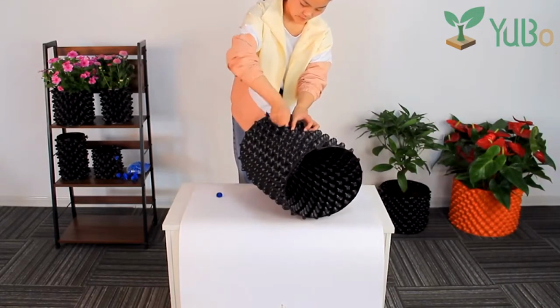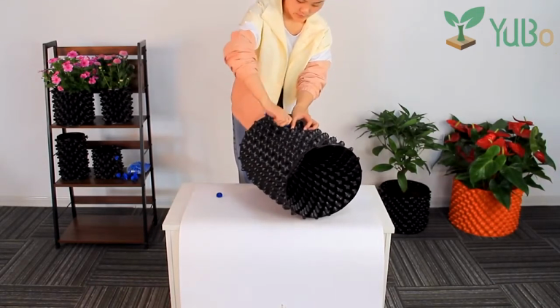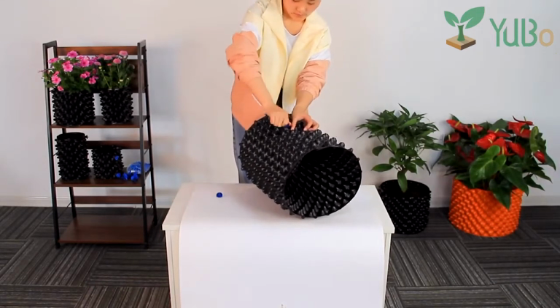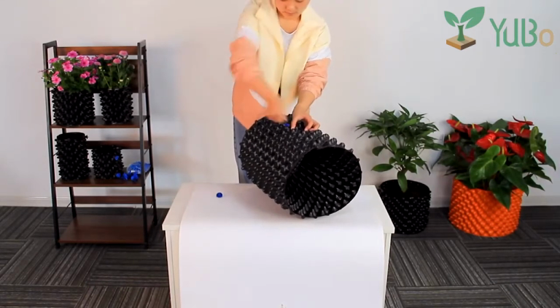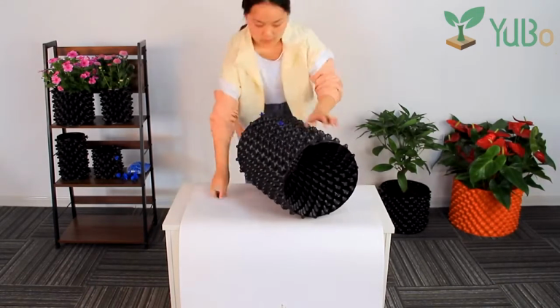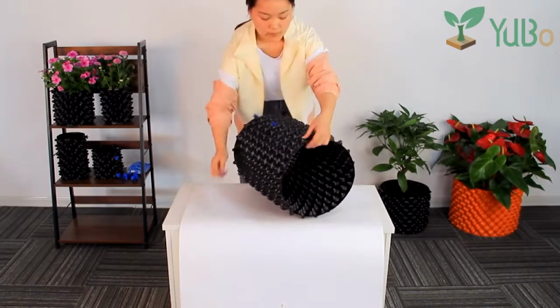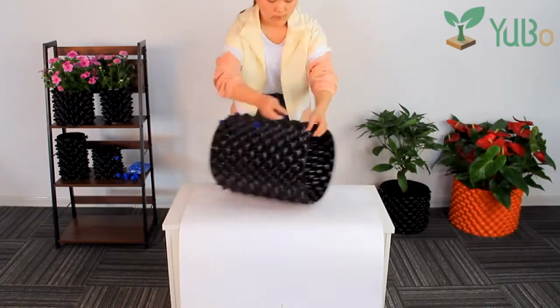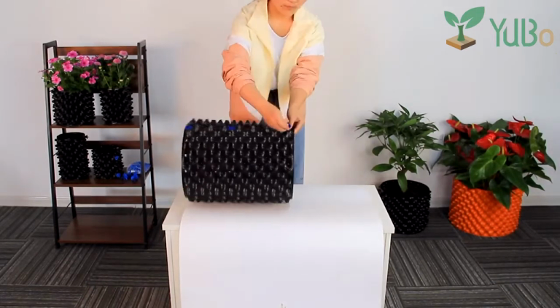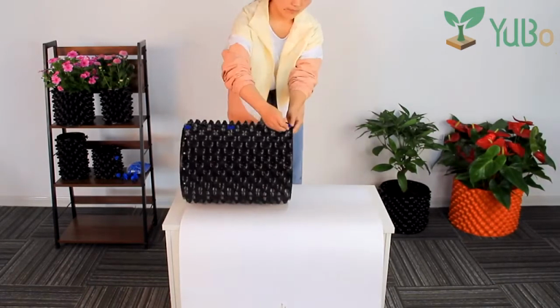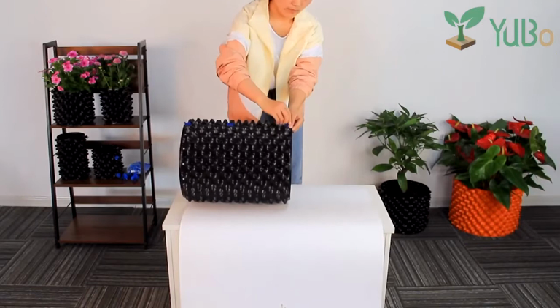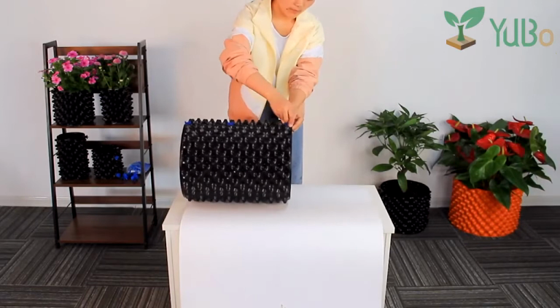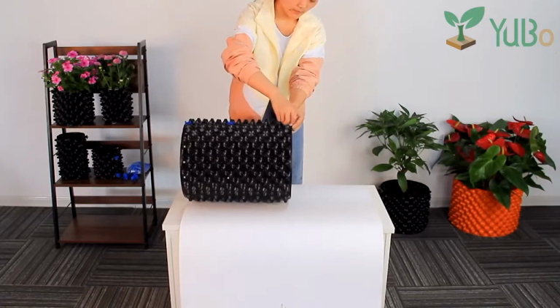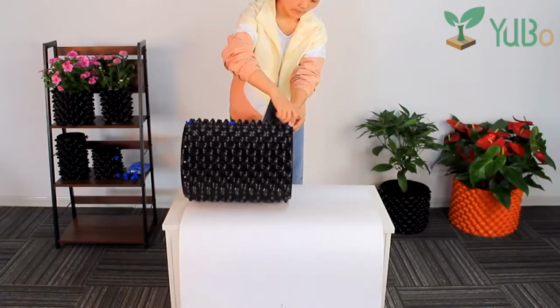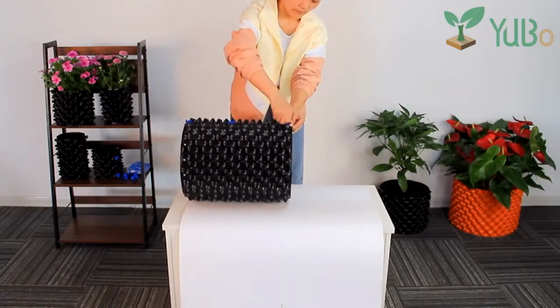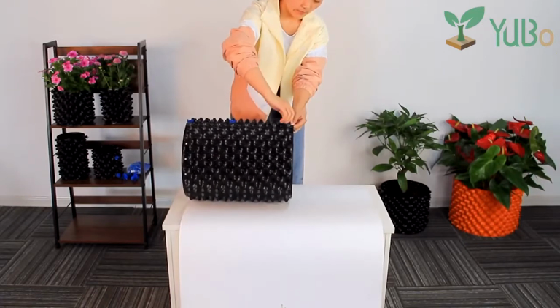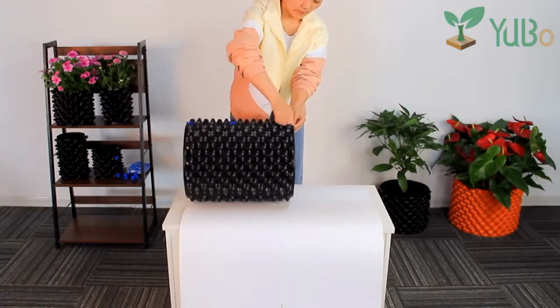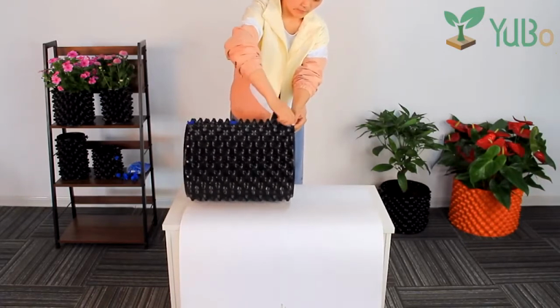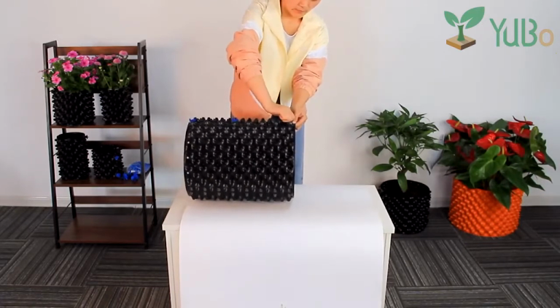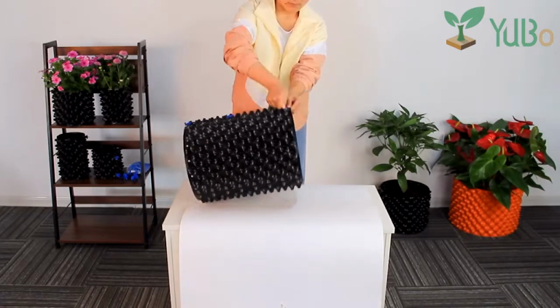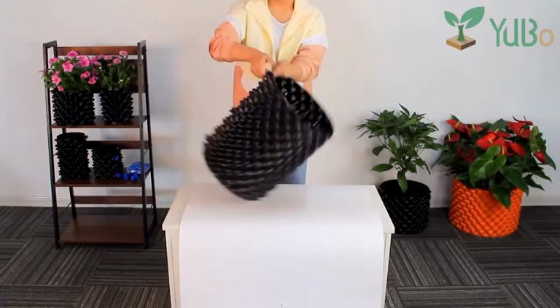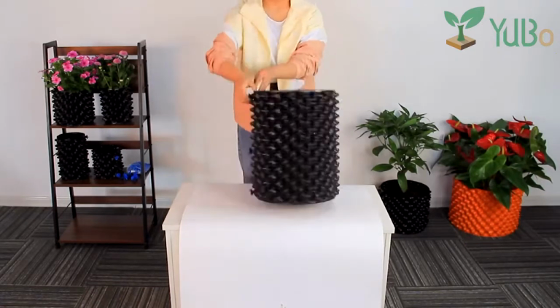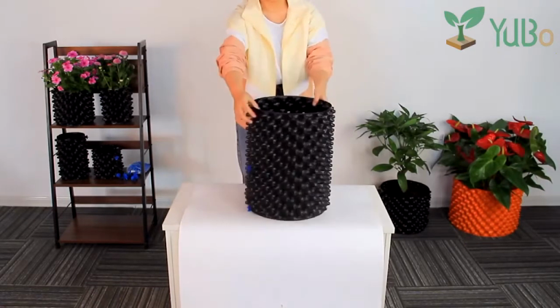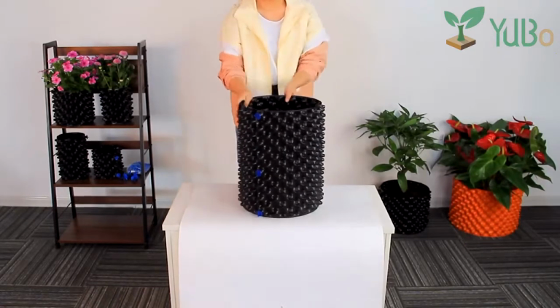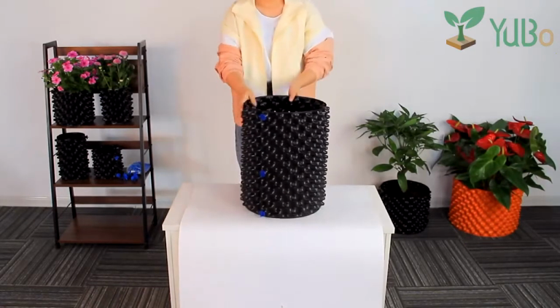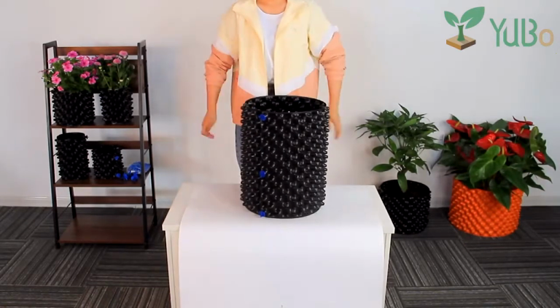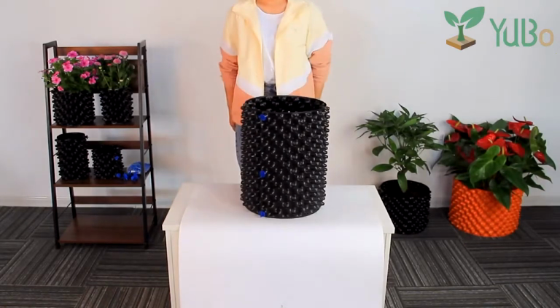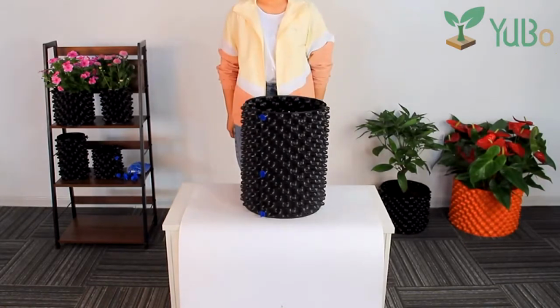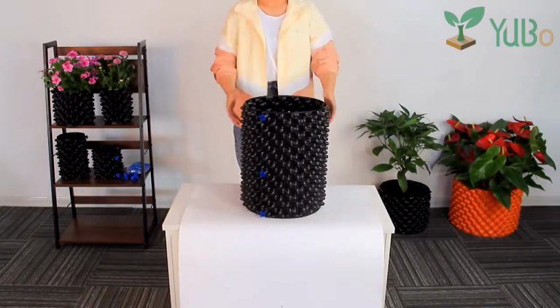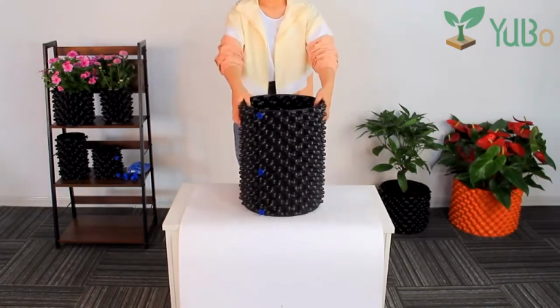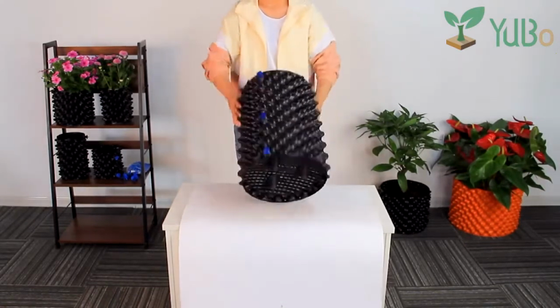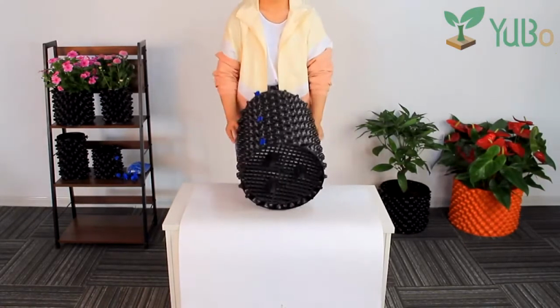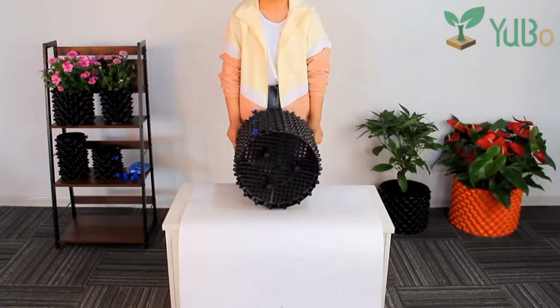You can also use the air root container to grow saplings, flowers, vegetables, plants, herbs, etc.